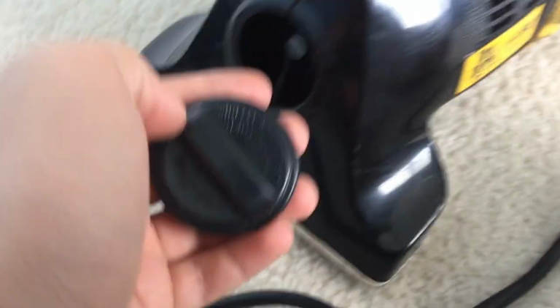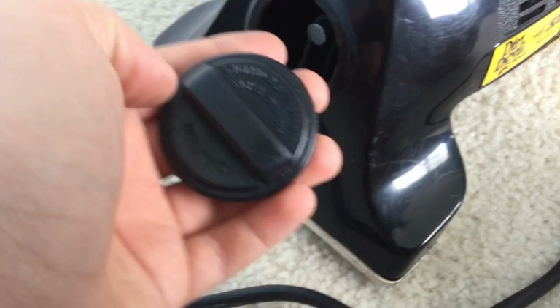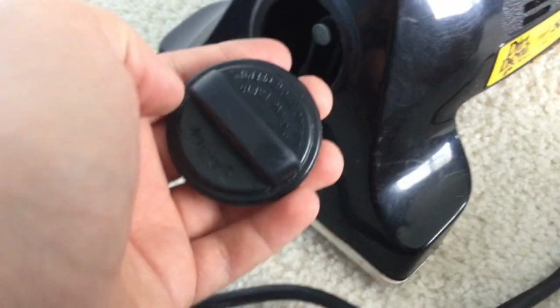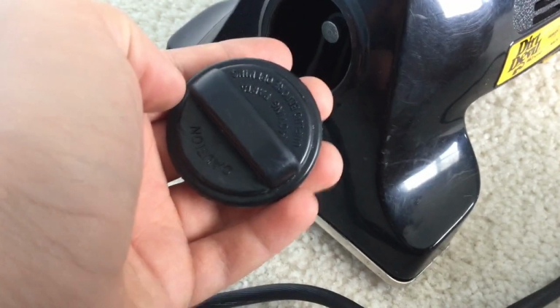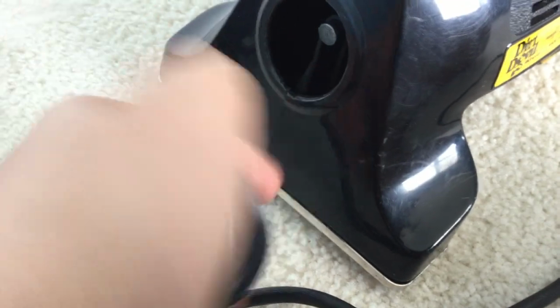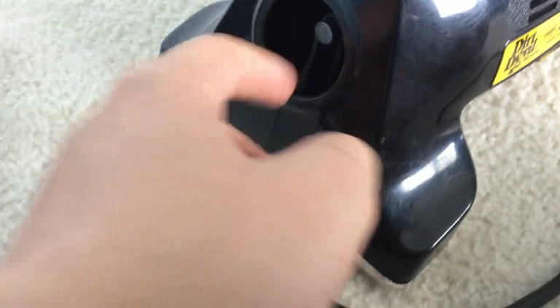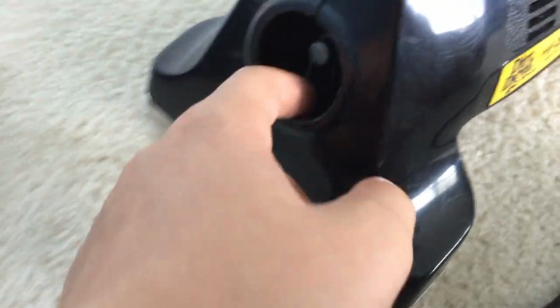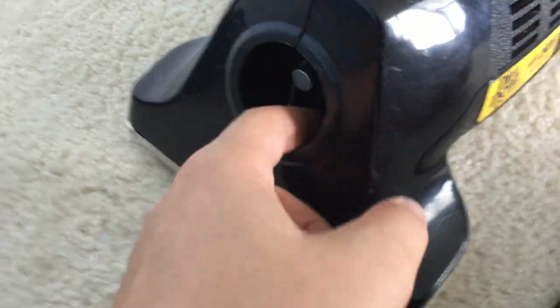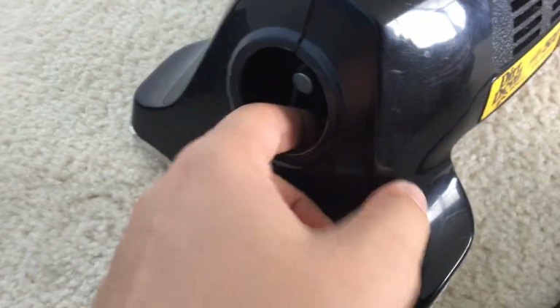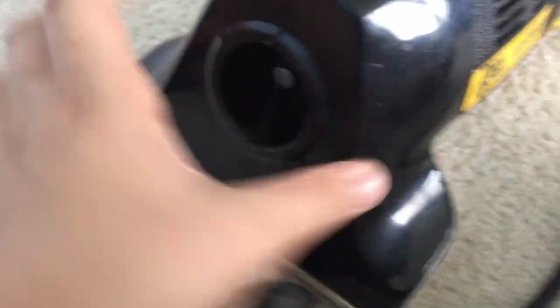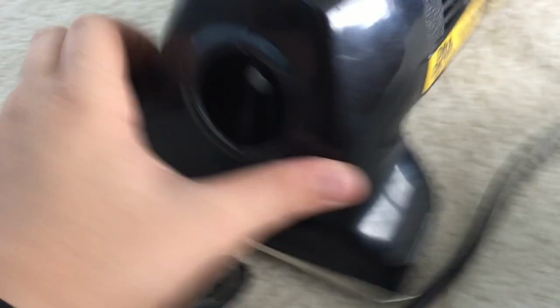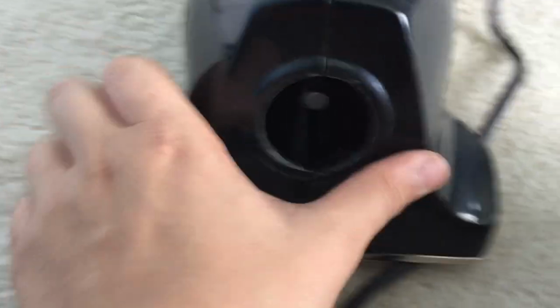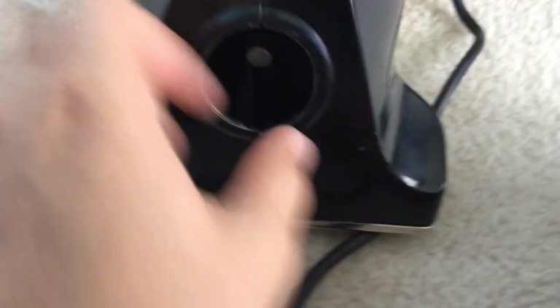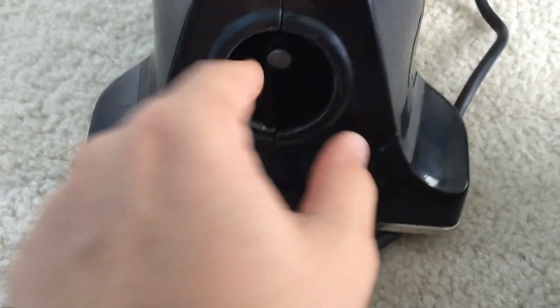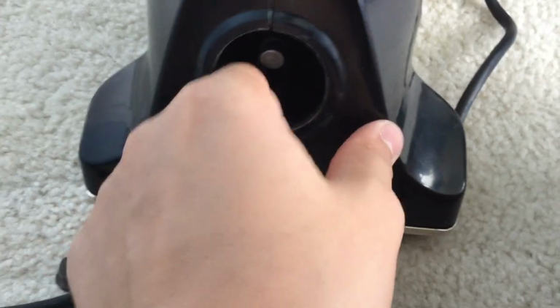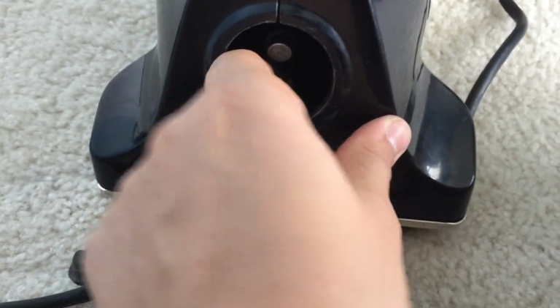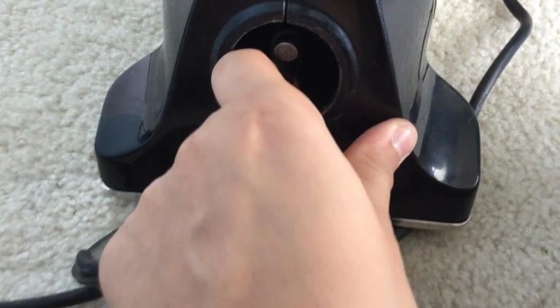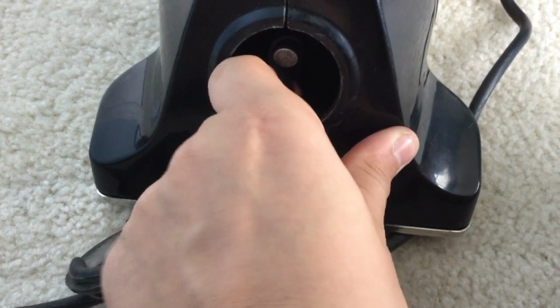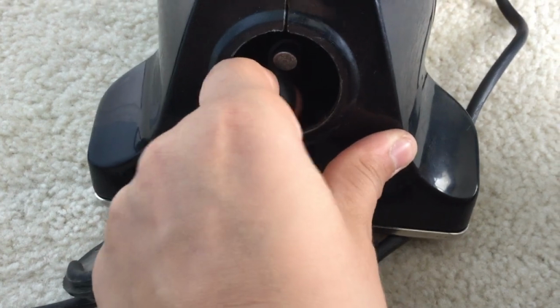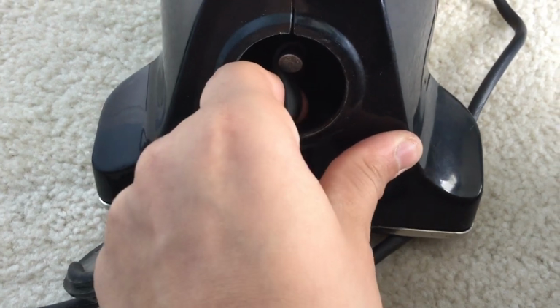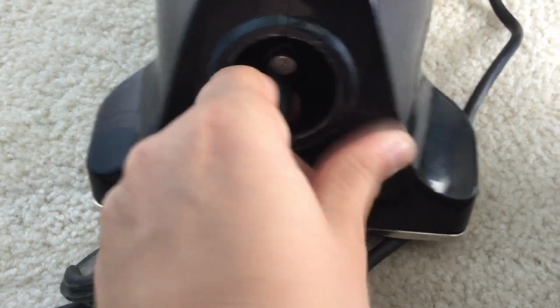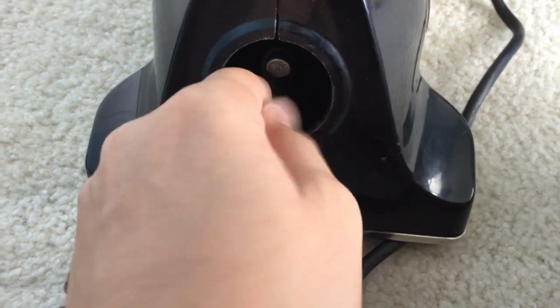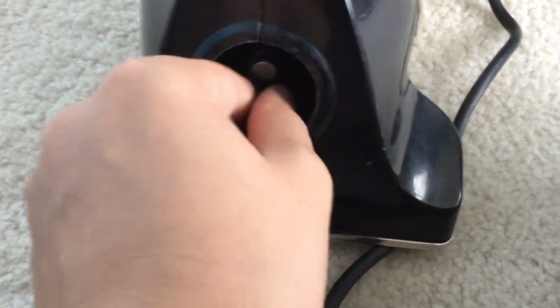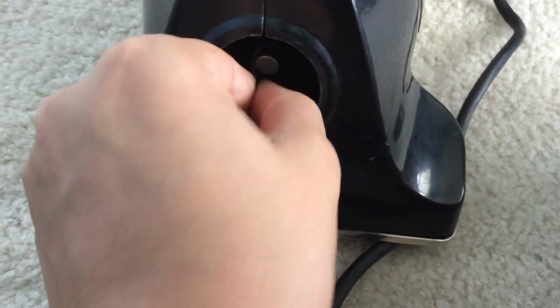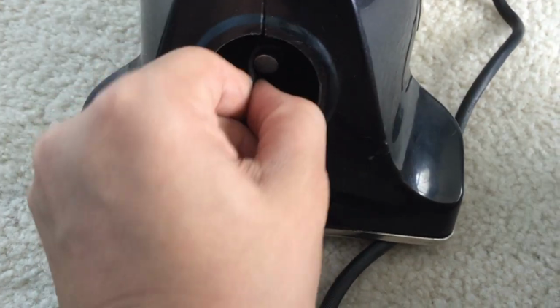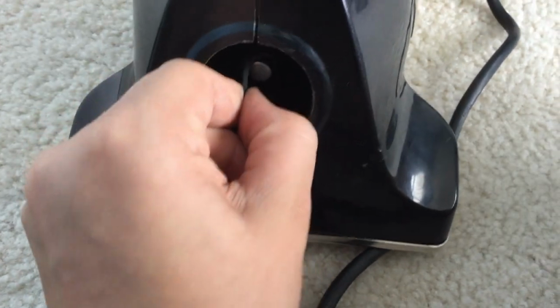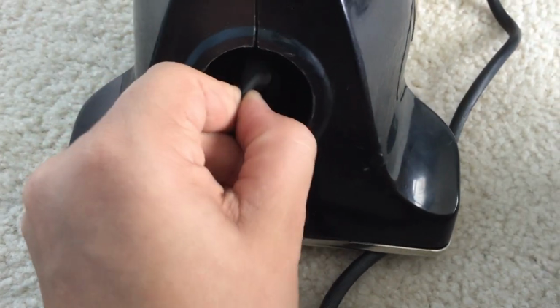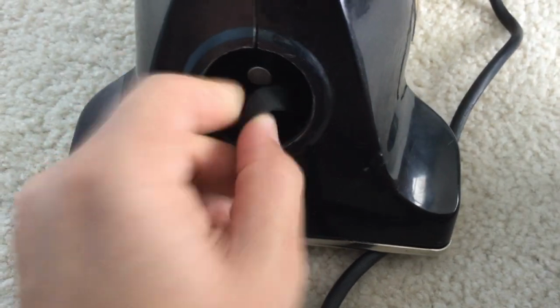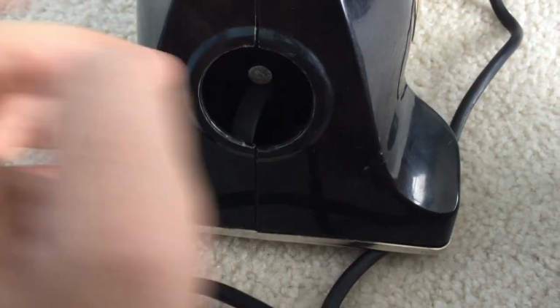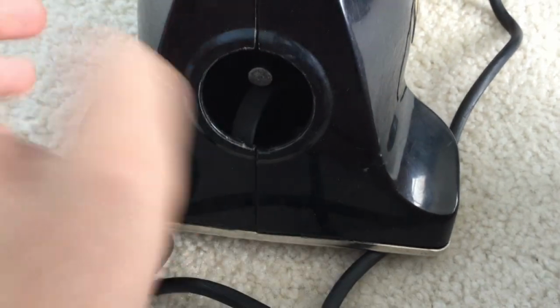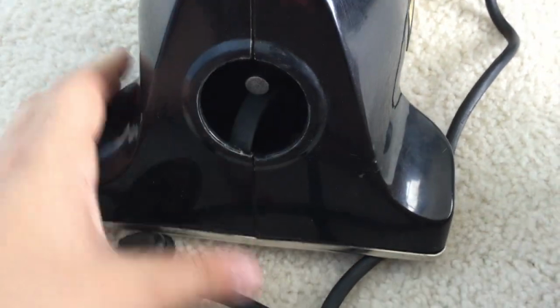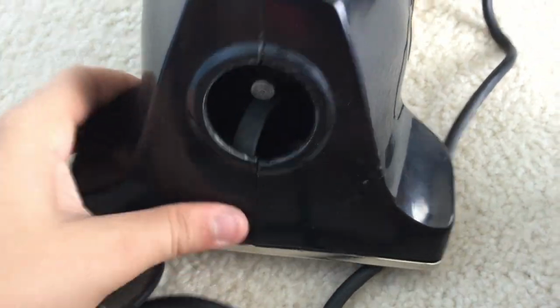So first you're going to do is pop off the belt cover. Second thing we're going to do is pop the belt off the spindle. Very simple.